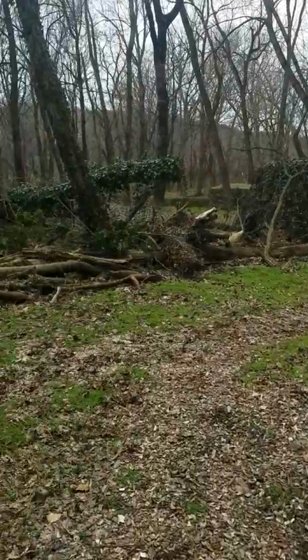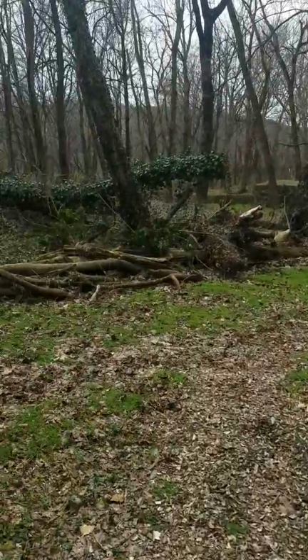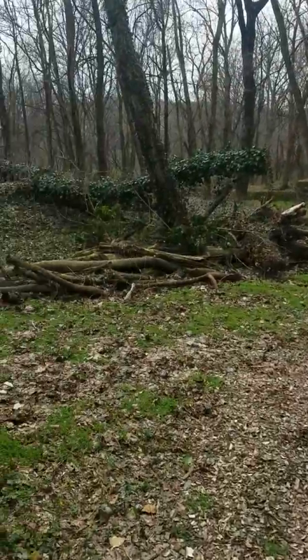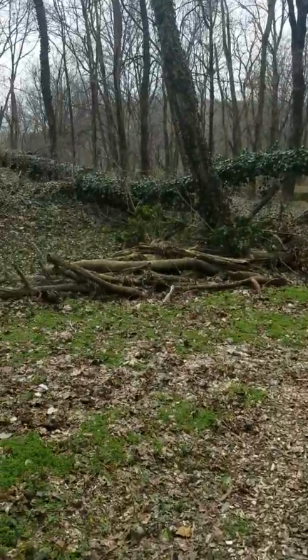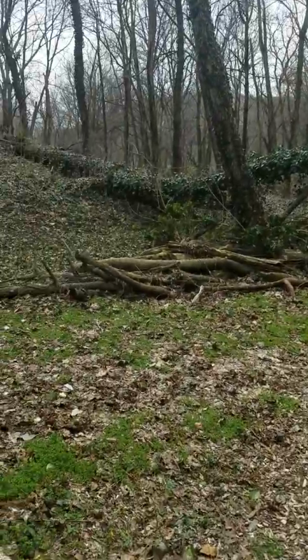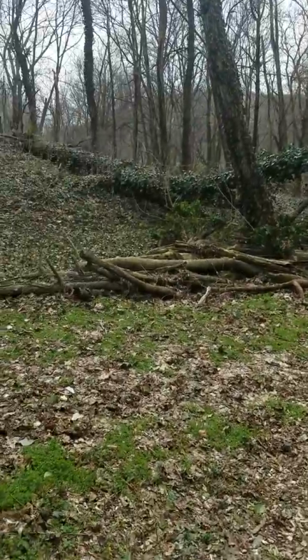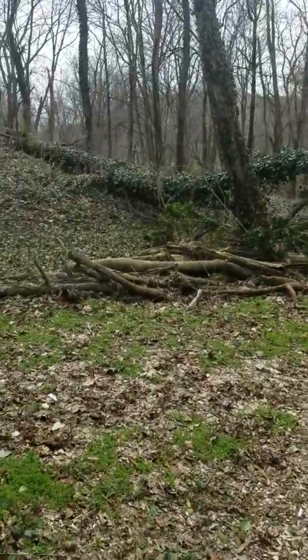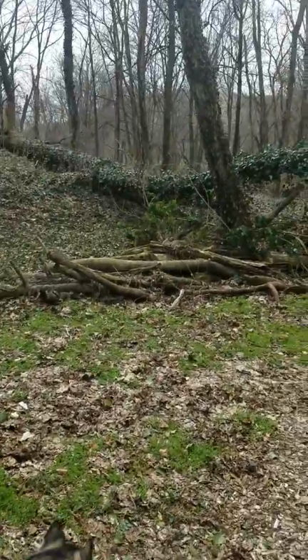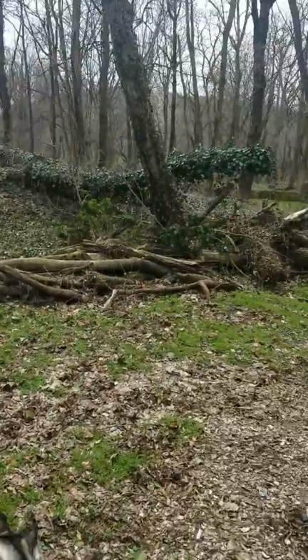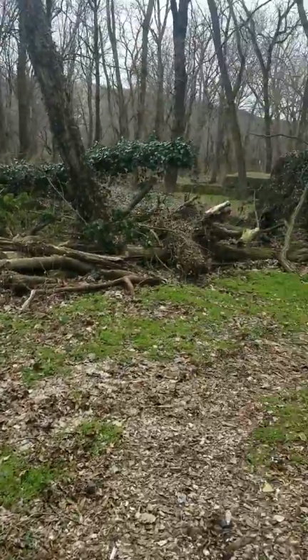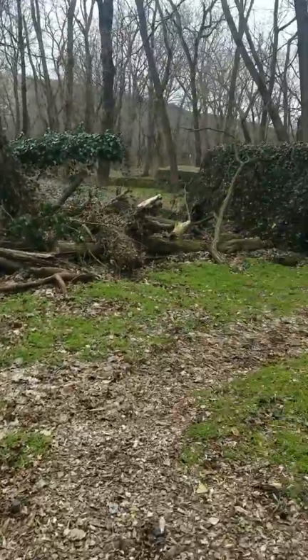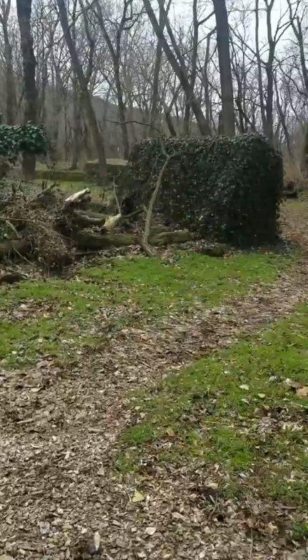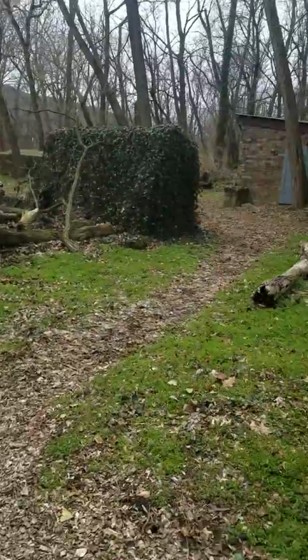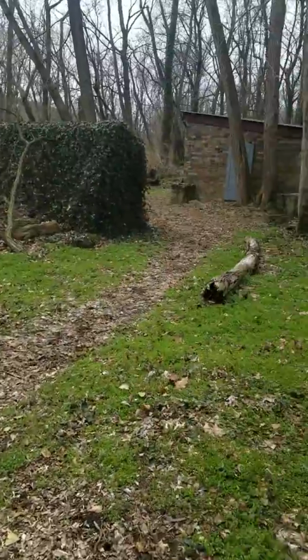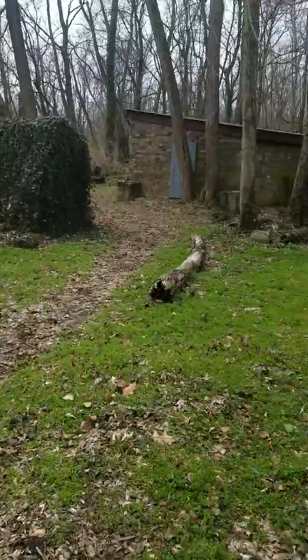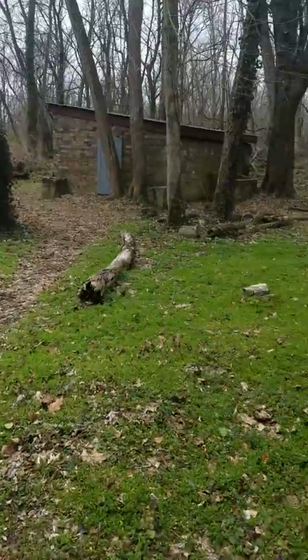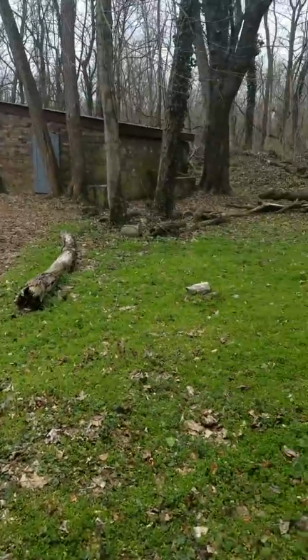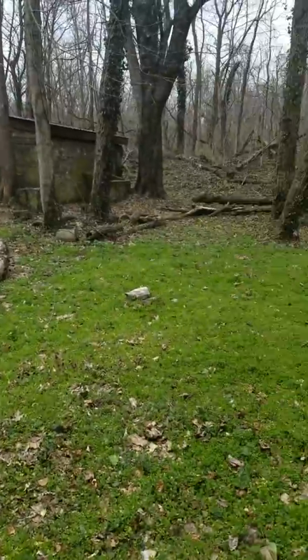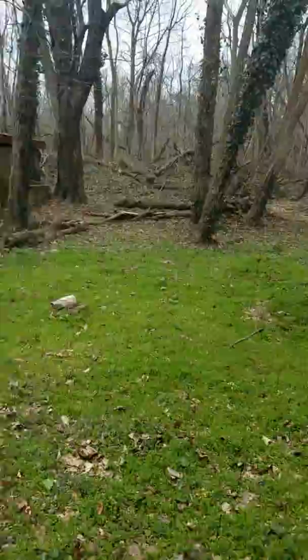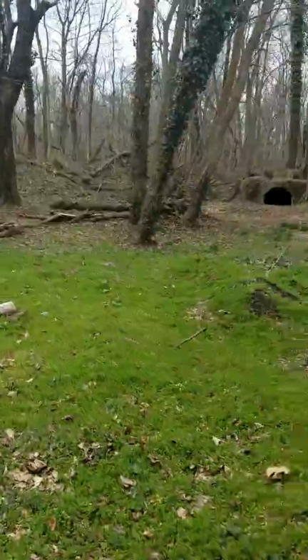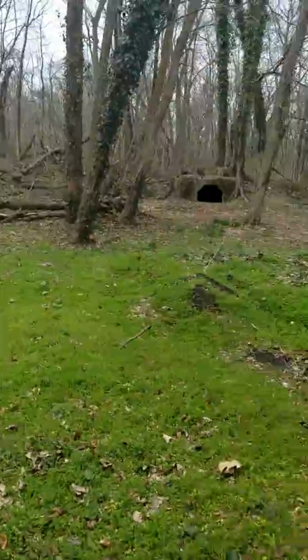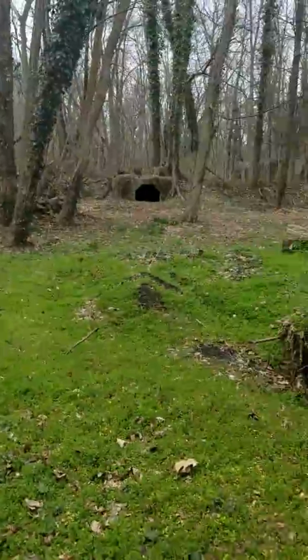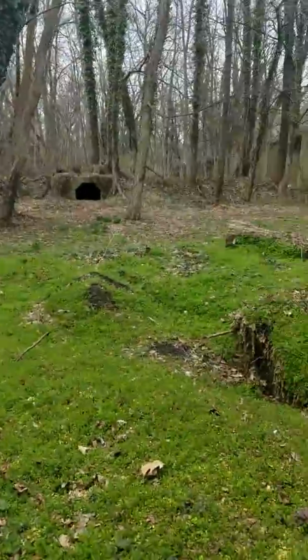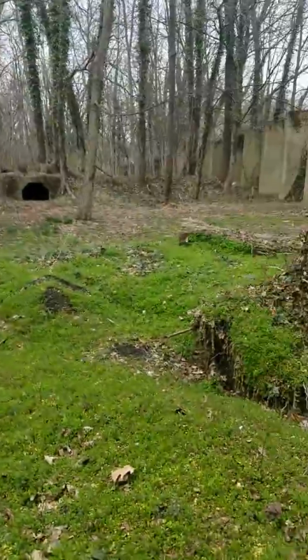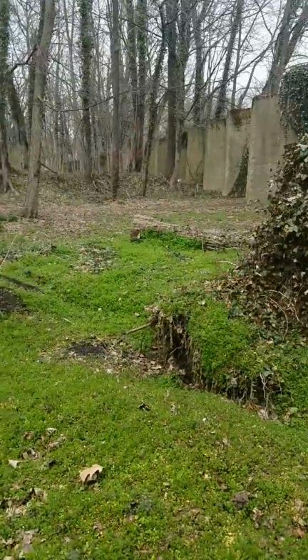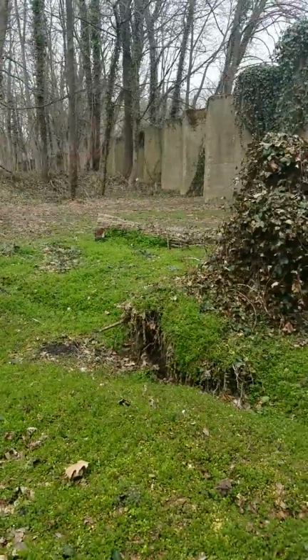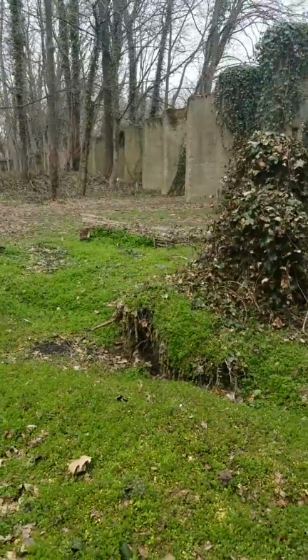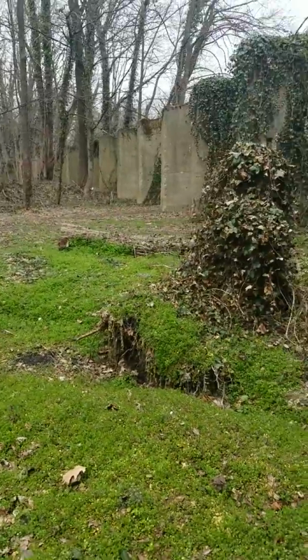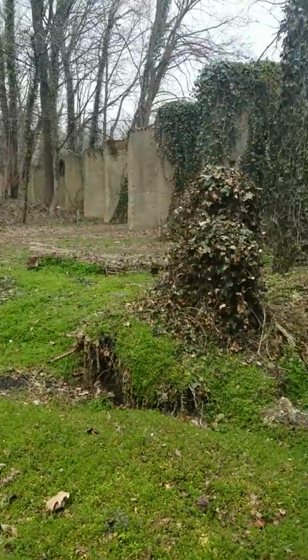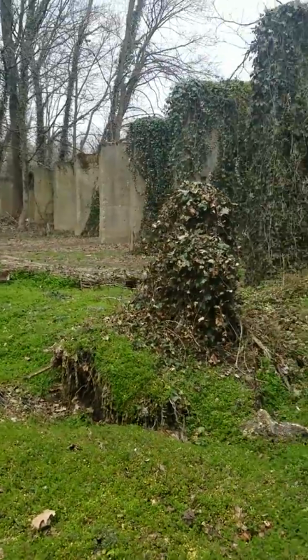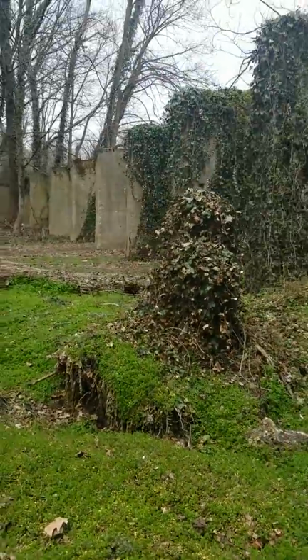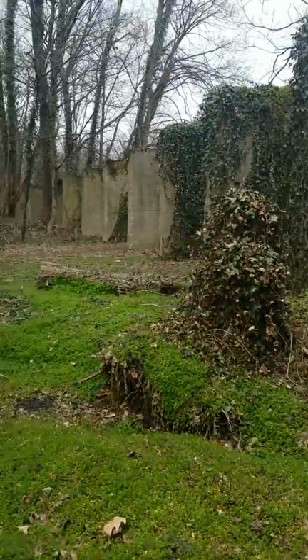I guess winter did a number on it. A lot of trees down.